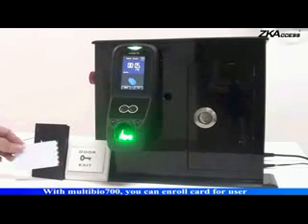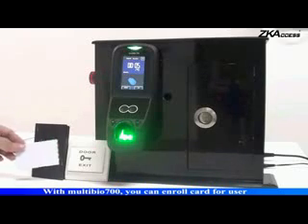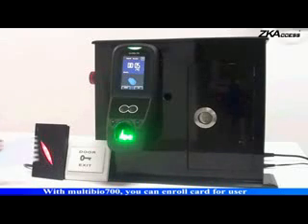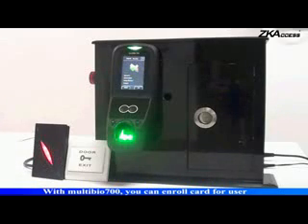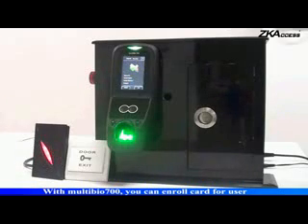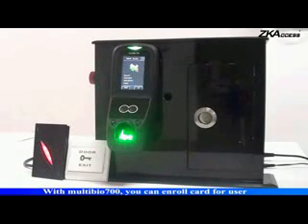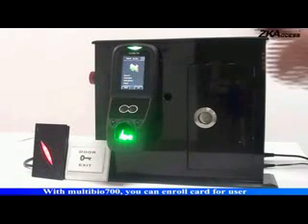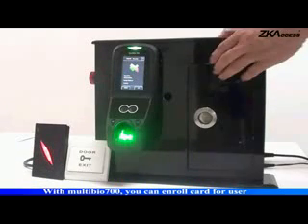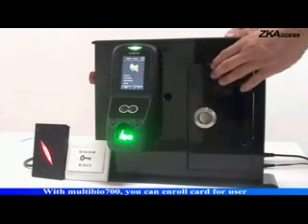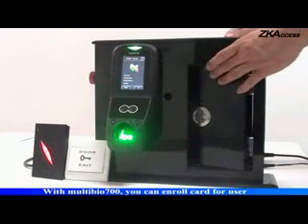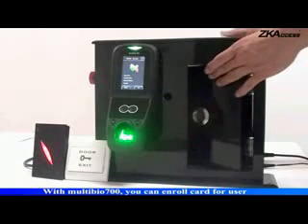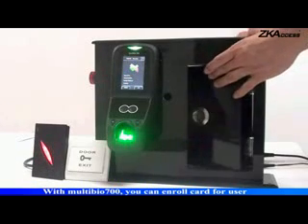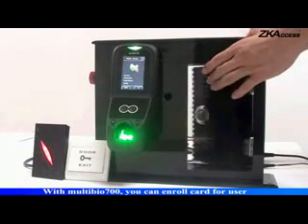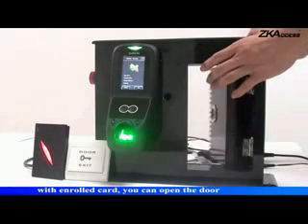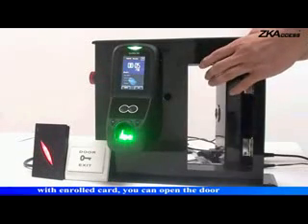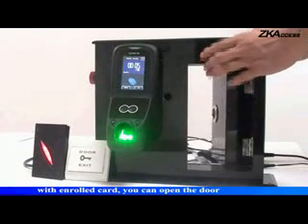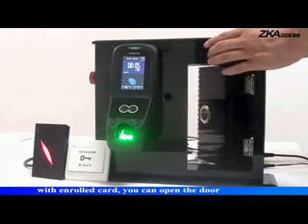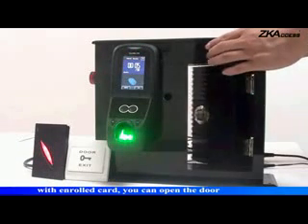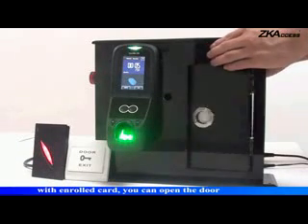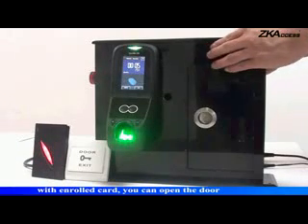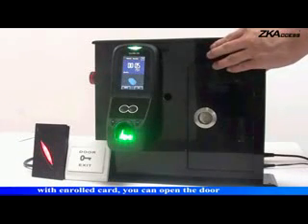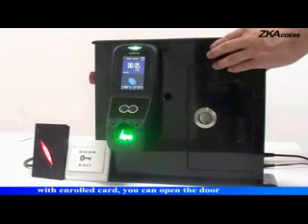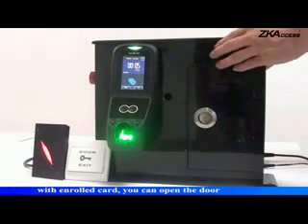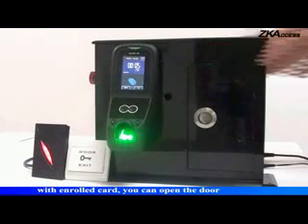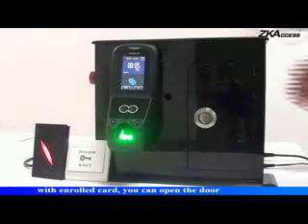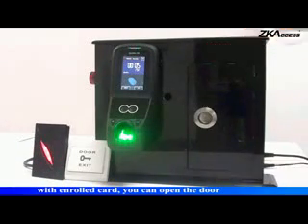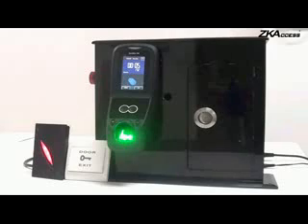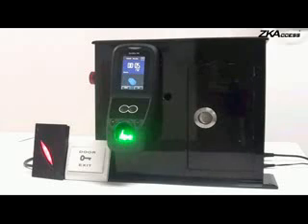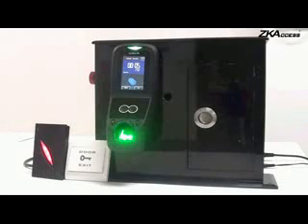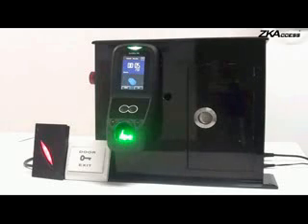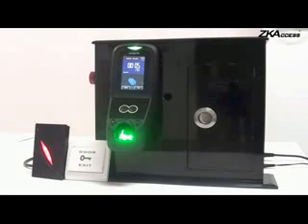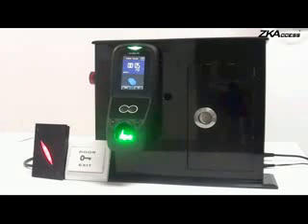With the Multibio 700, you can enroll a card for a user. With the enrolled card, you can open the door.